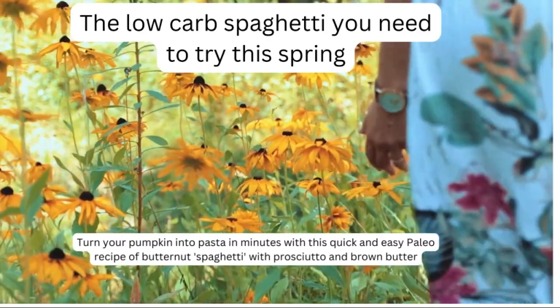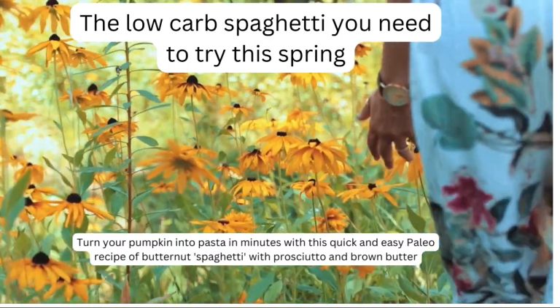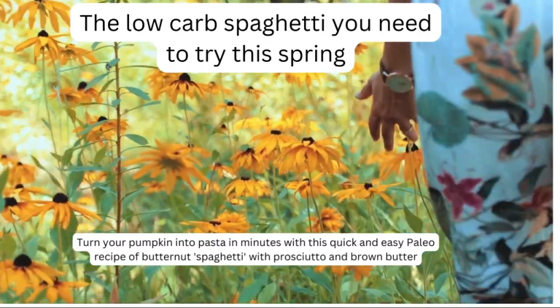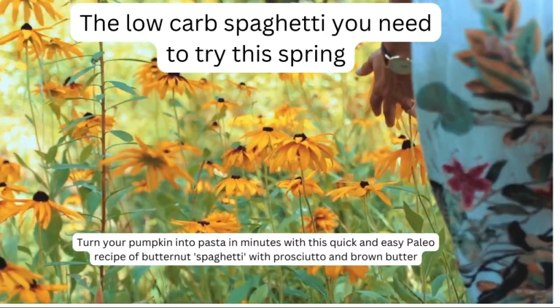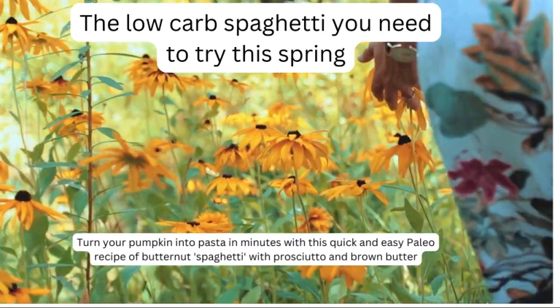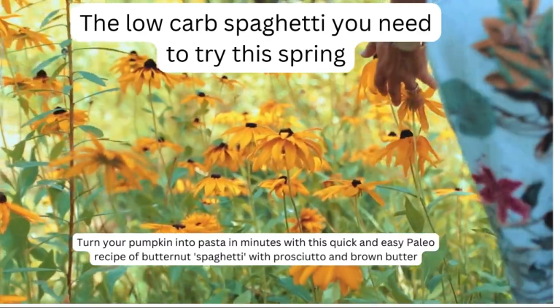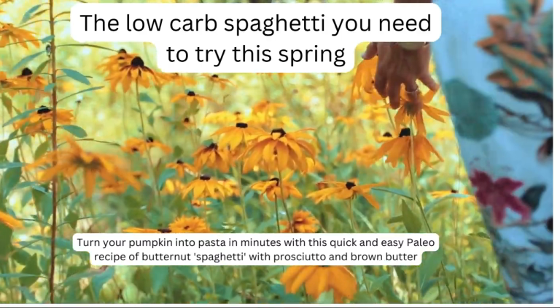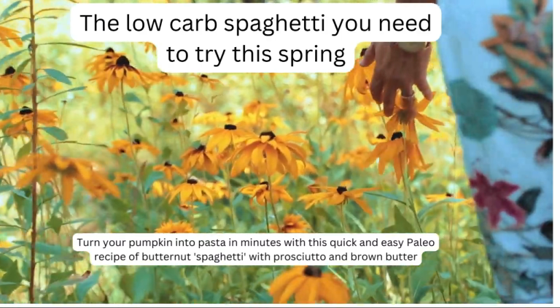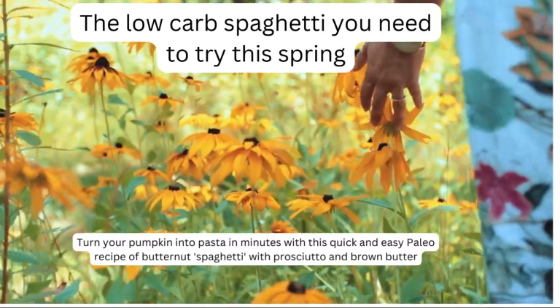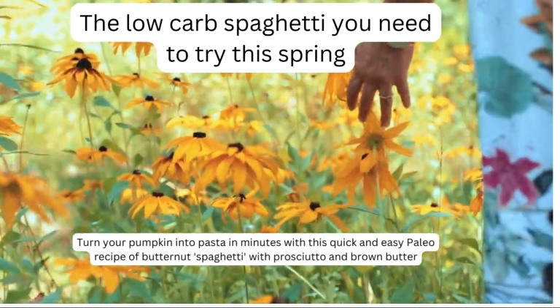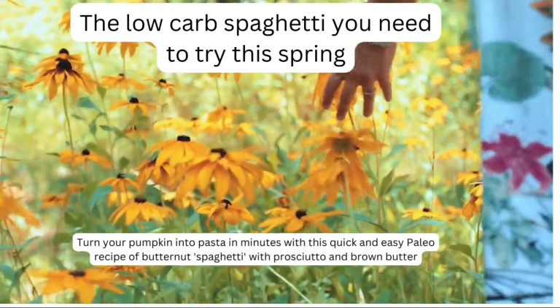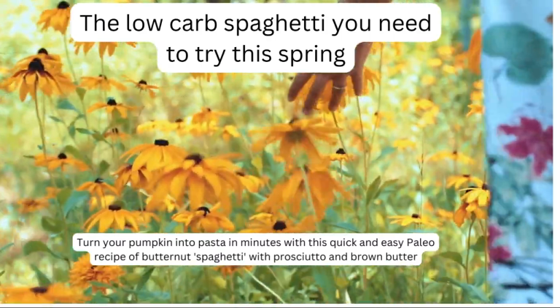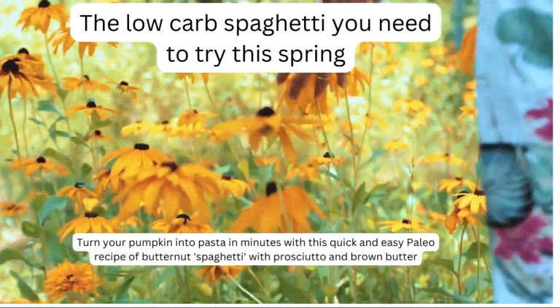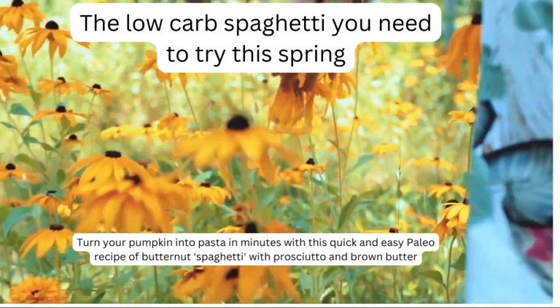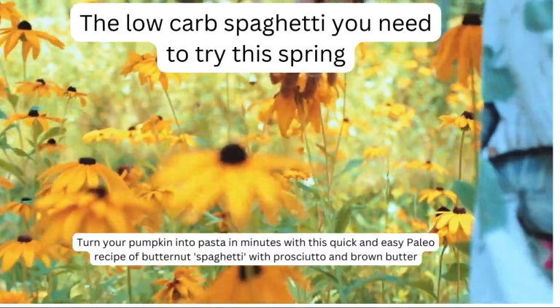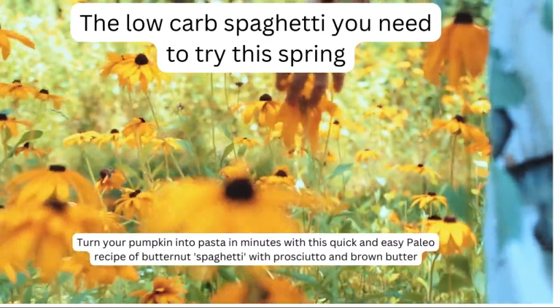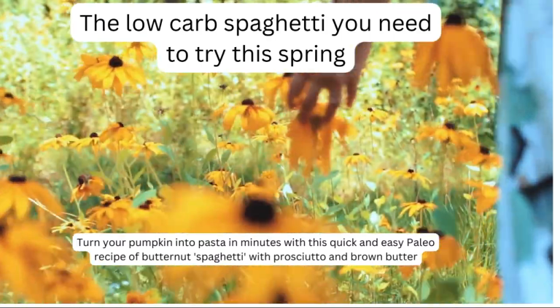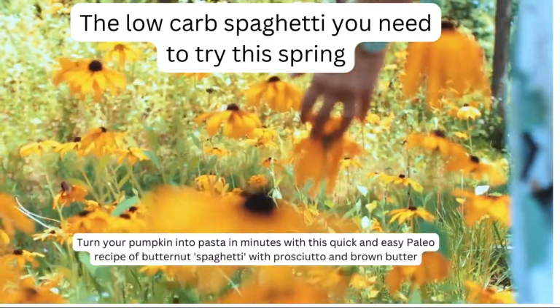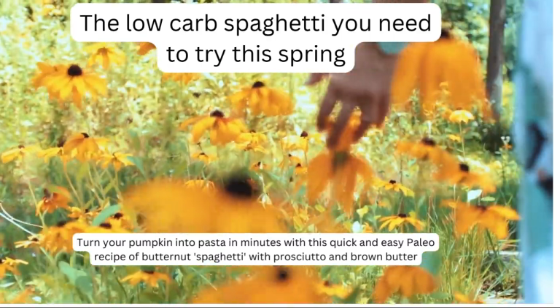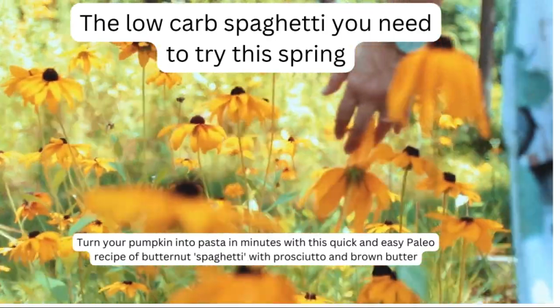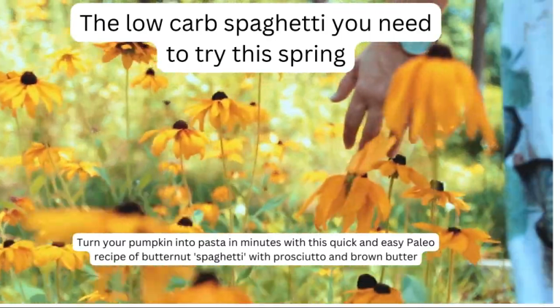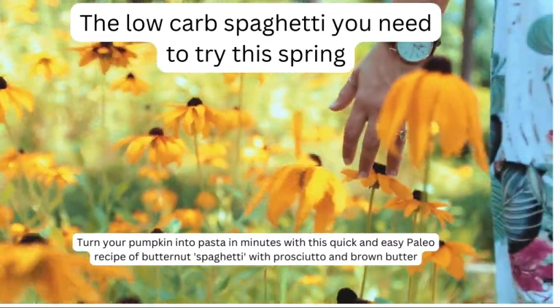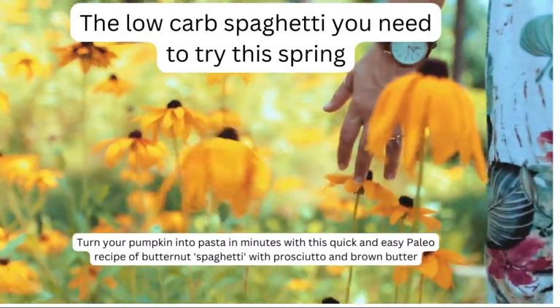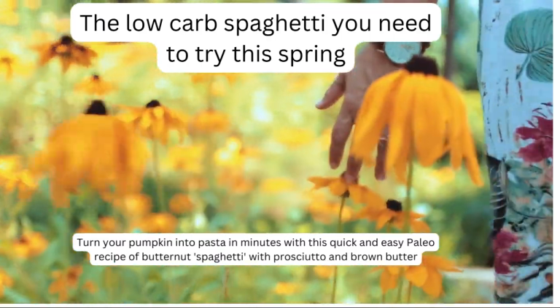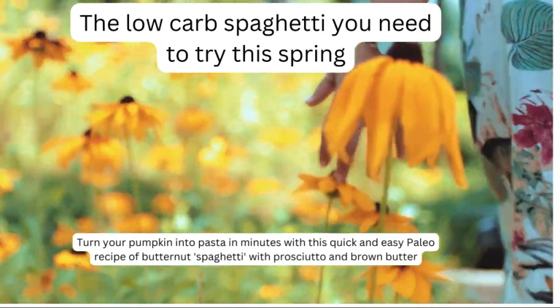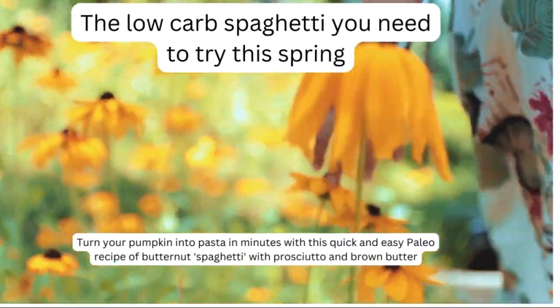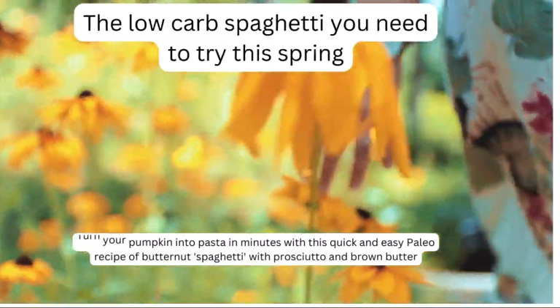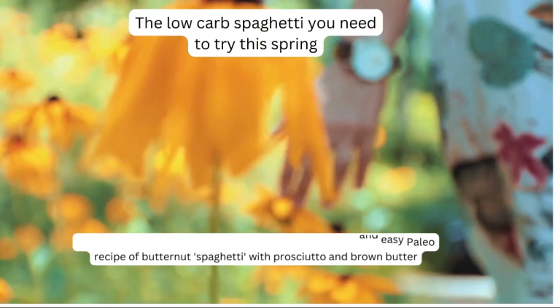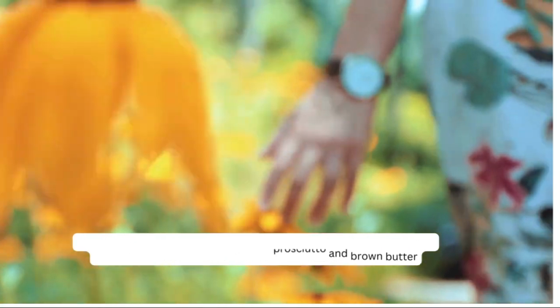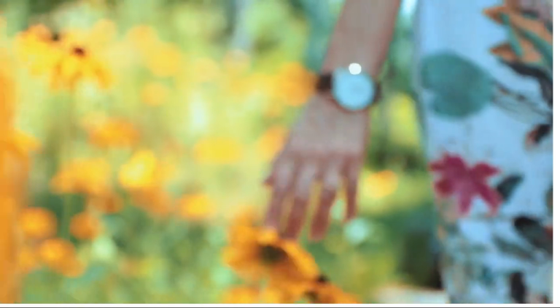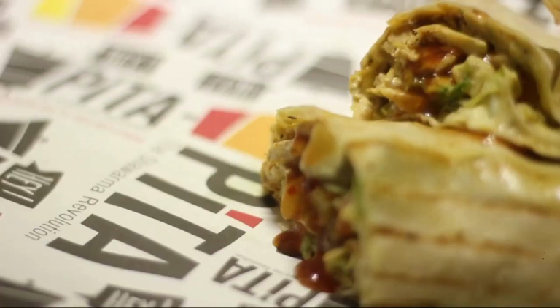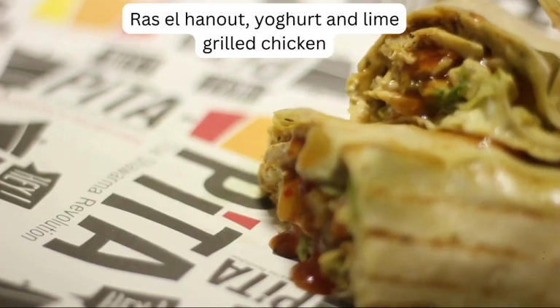Turn your pumpkin into pasta in minutes with this quick and easy paleo recipe of butternut spaghetti with prosciutto and brown butter.